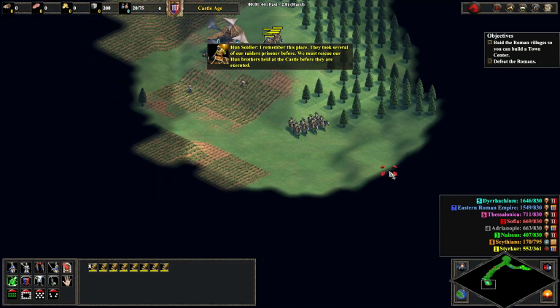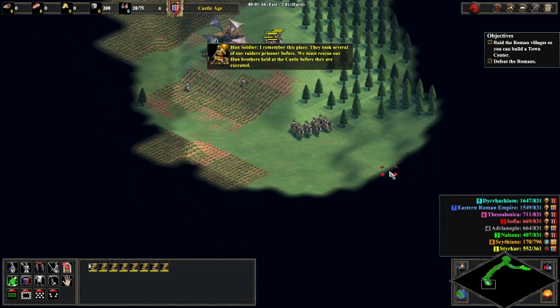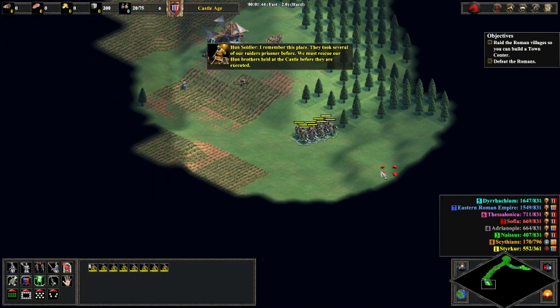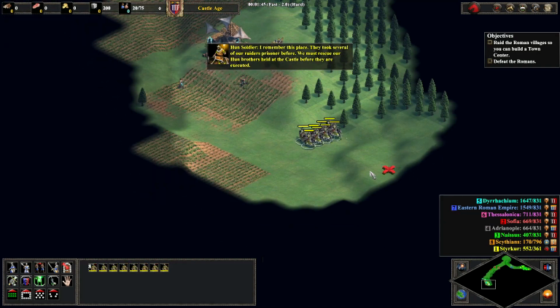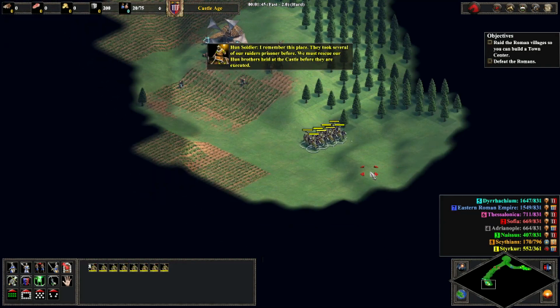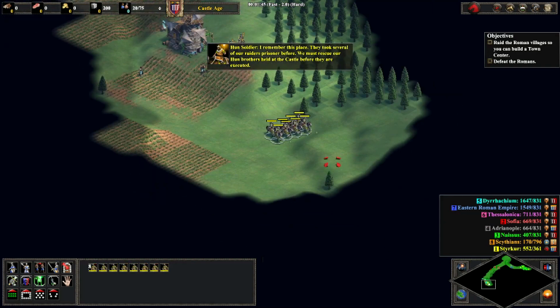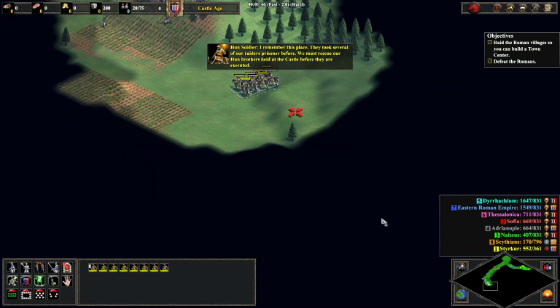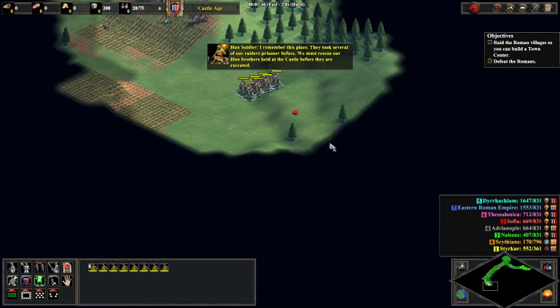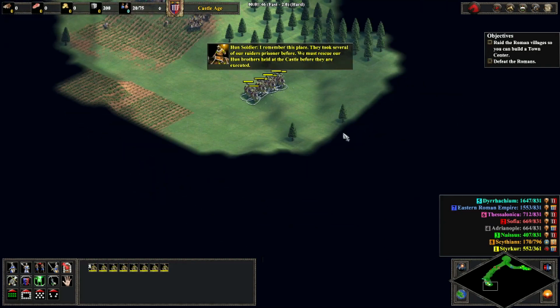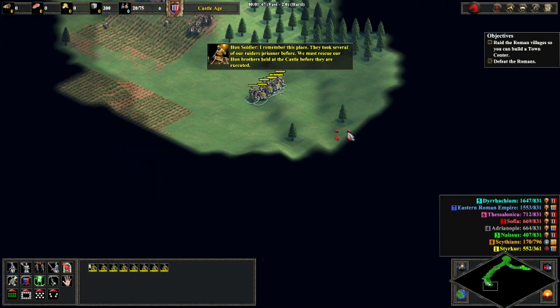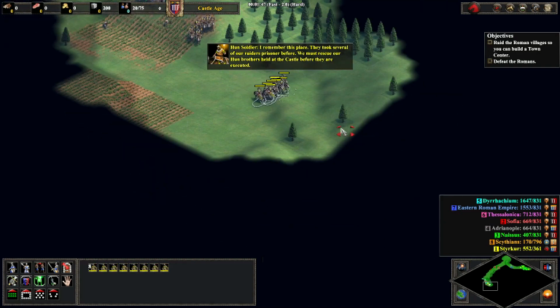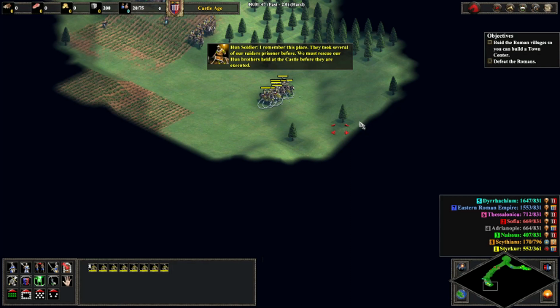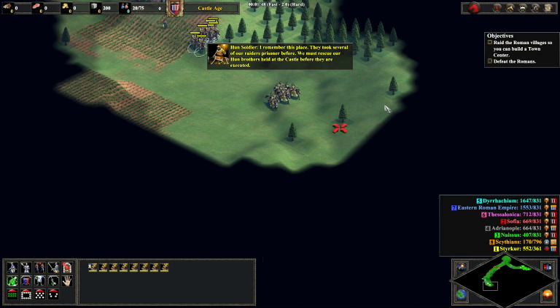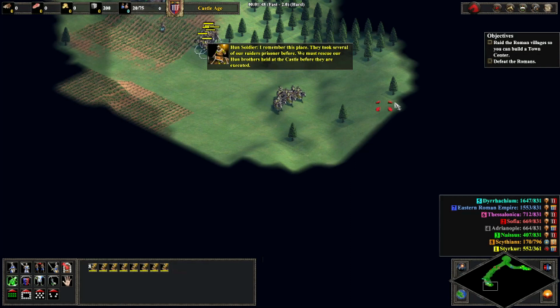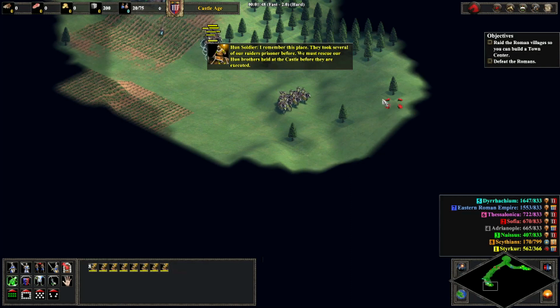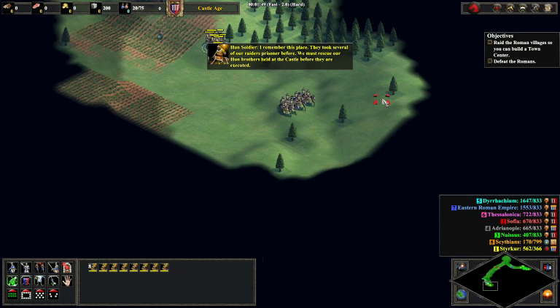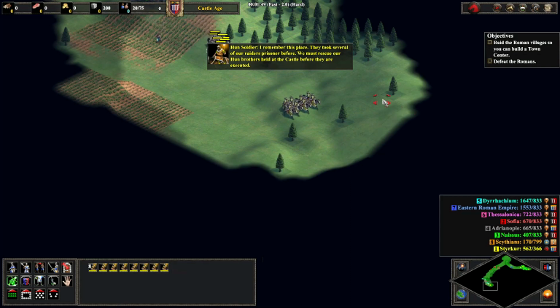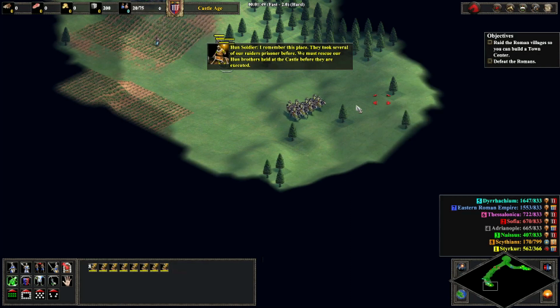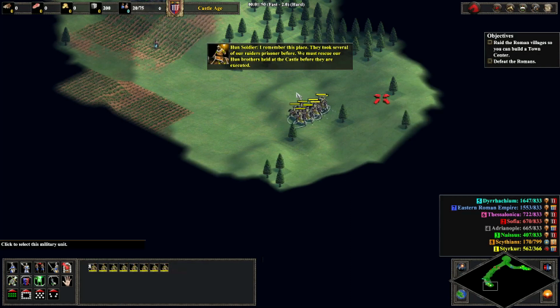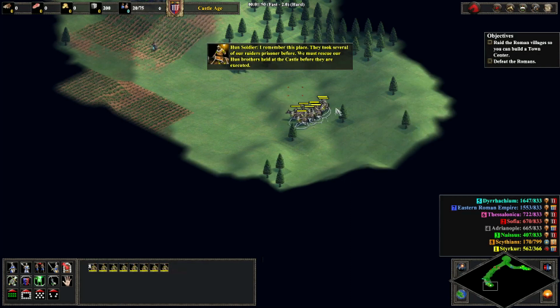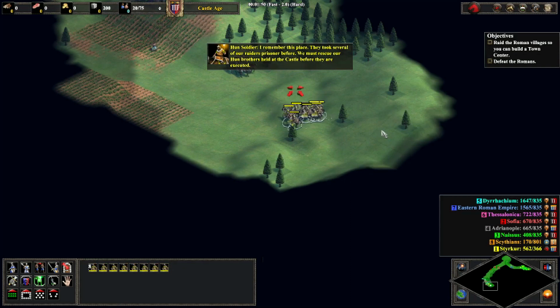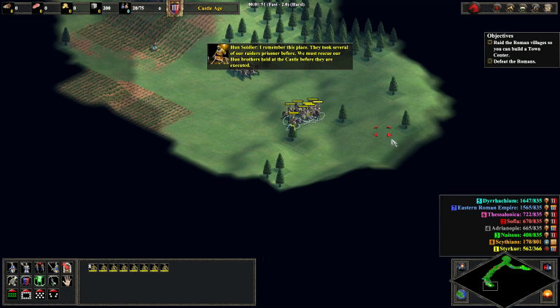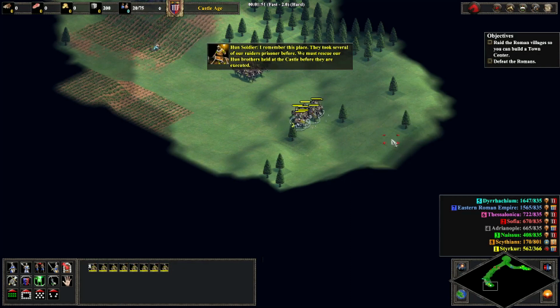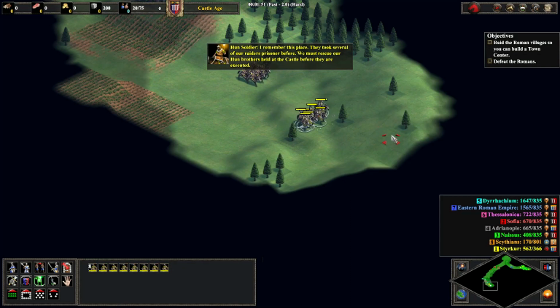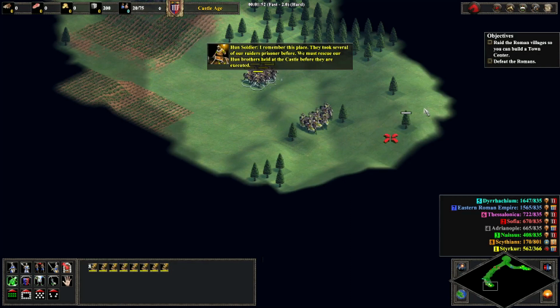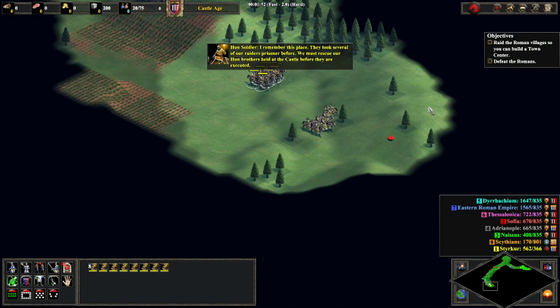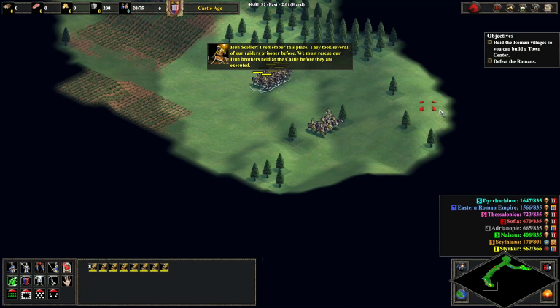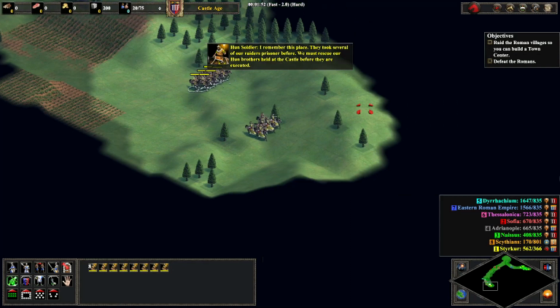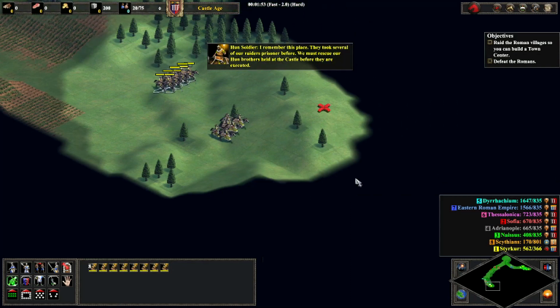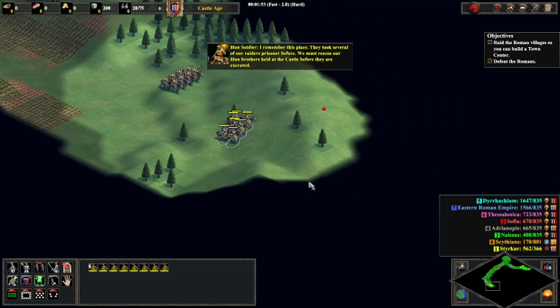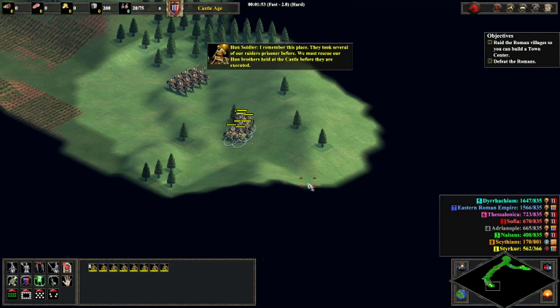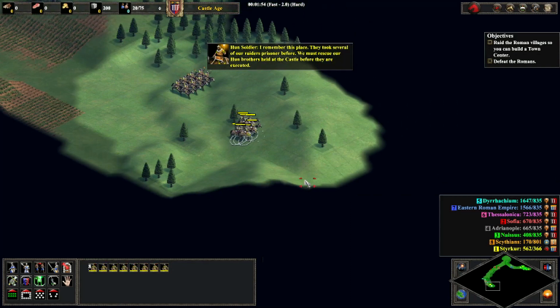Running past those teal villagers is very important, because if you attack them, you get attacked by pikes, and your run is dead.